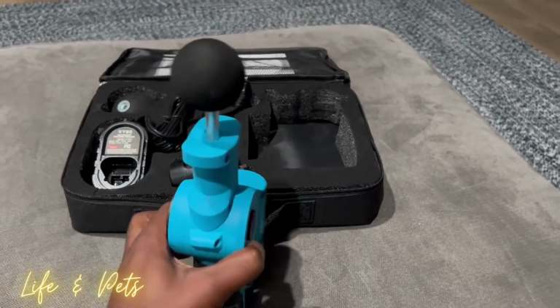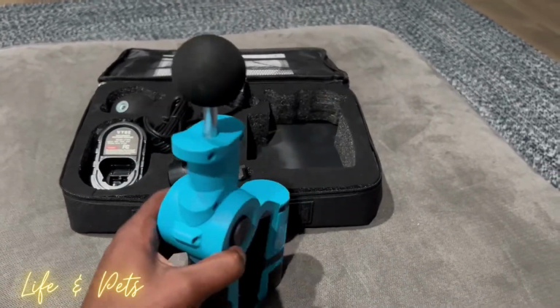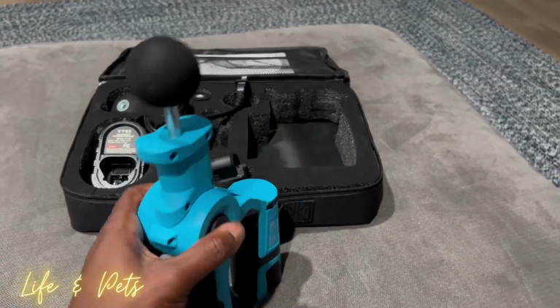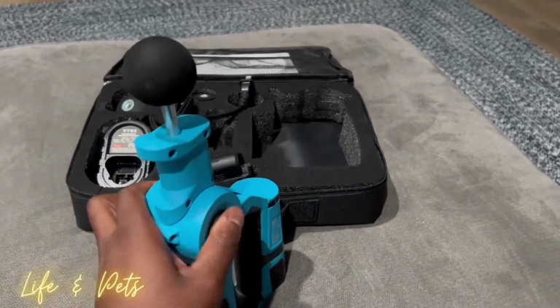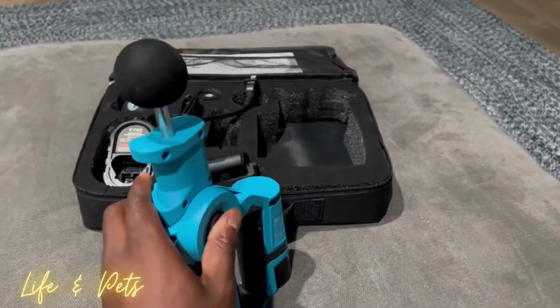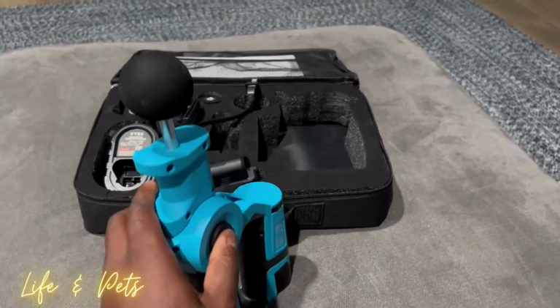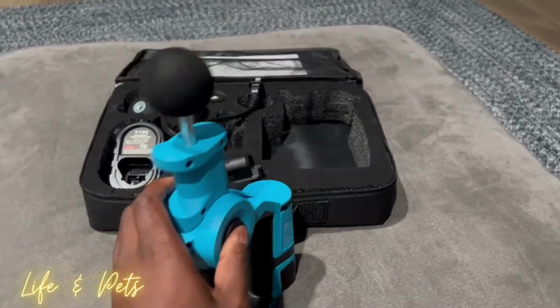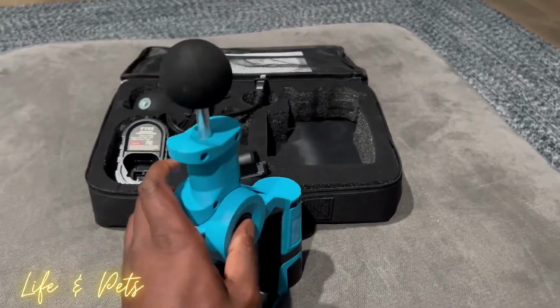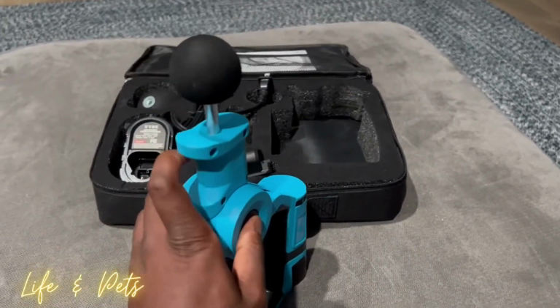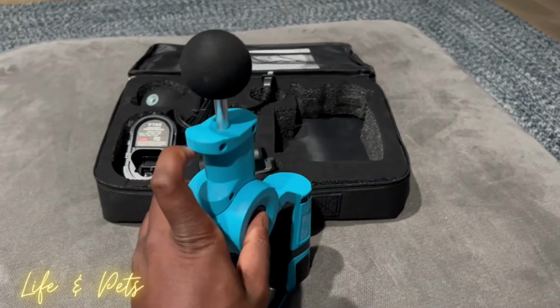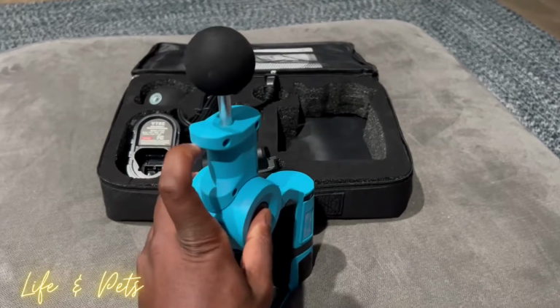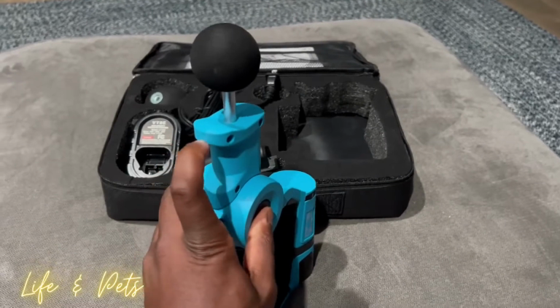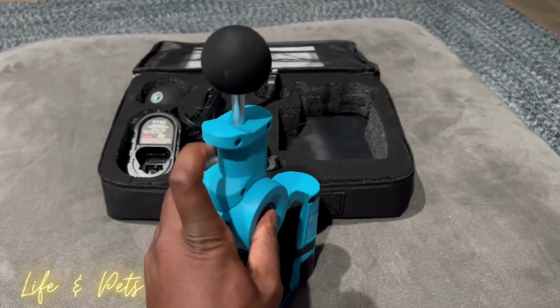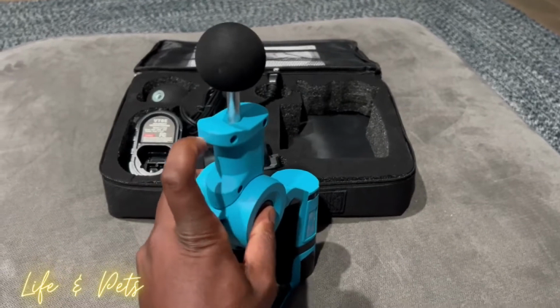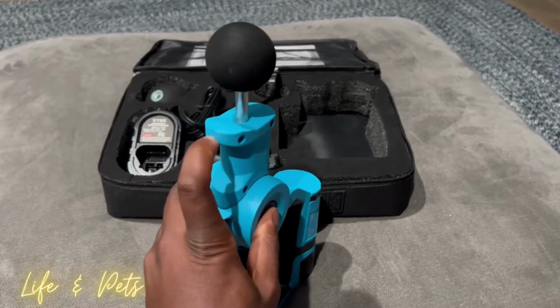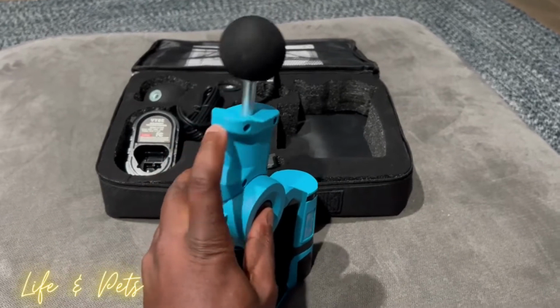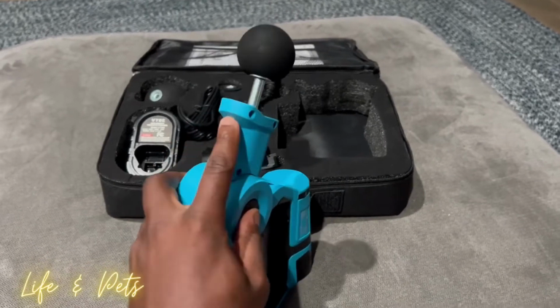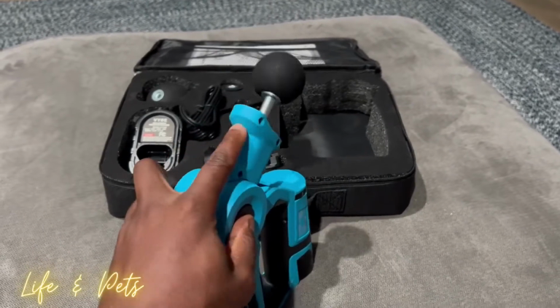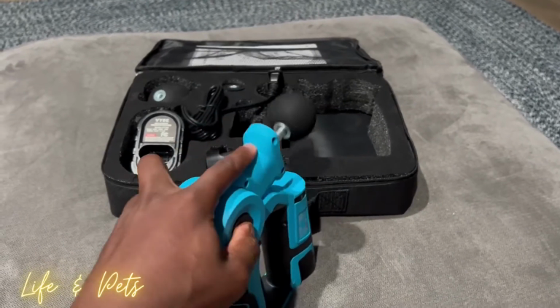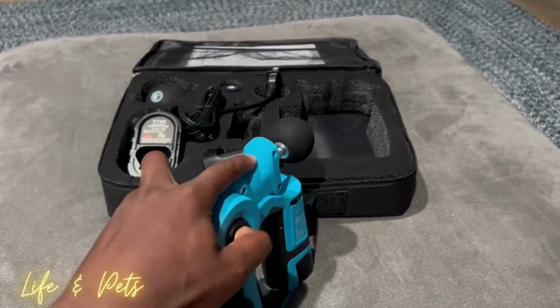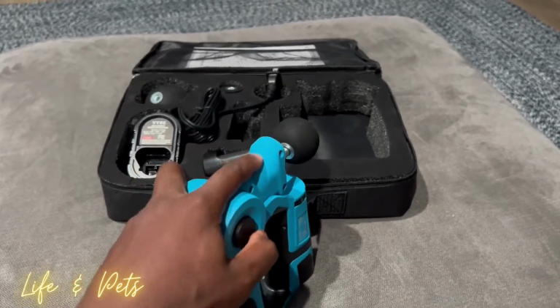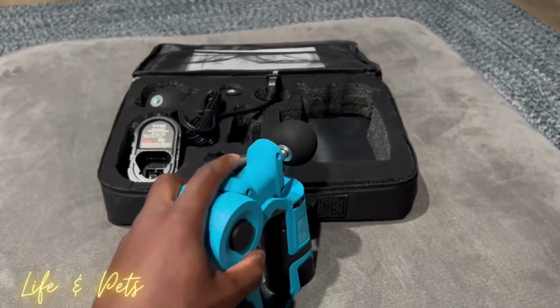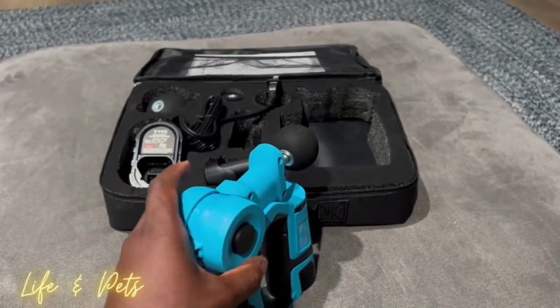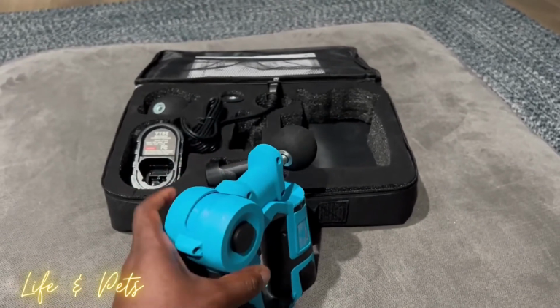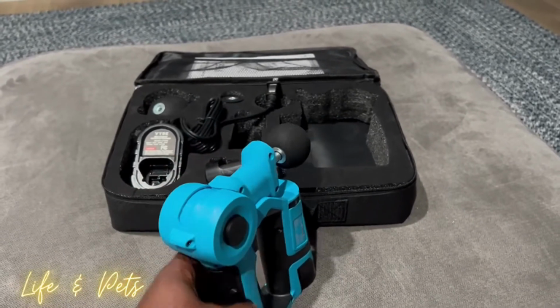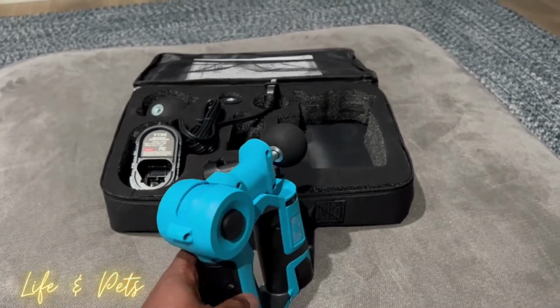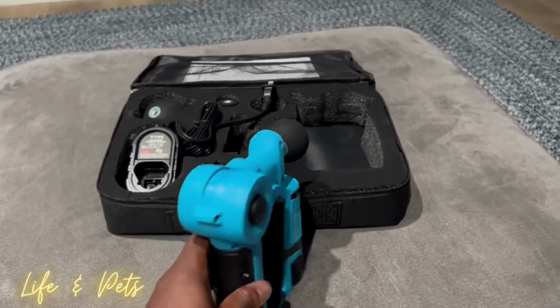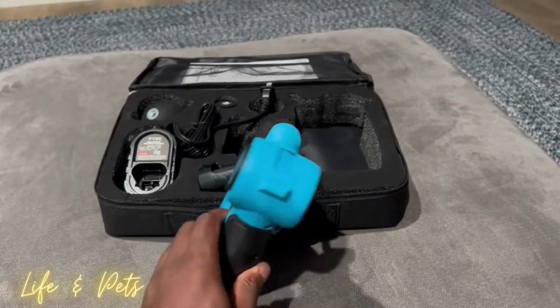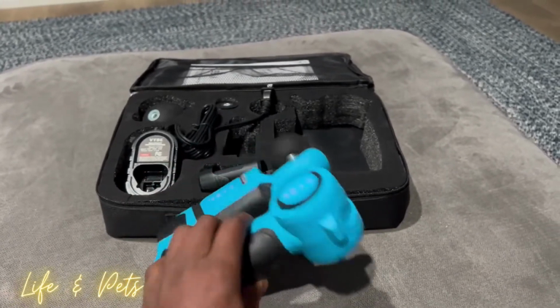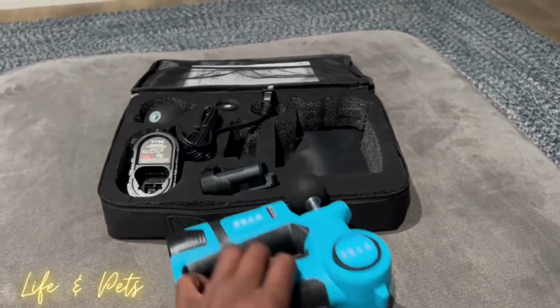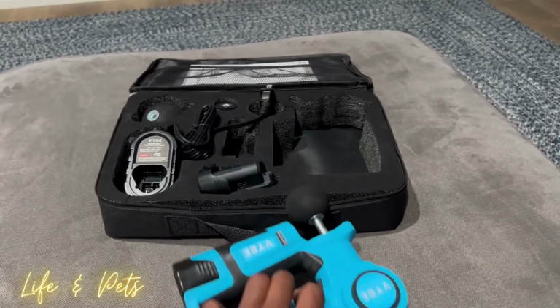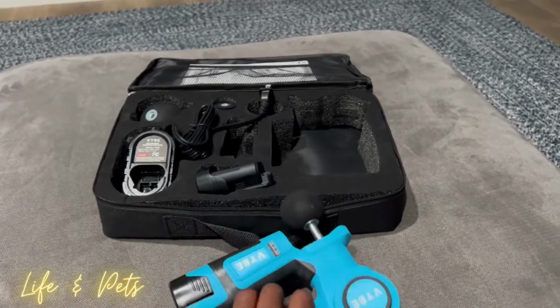Or if you just want to keep it like how it was before, simply push the button and push this down as well.